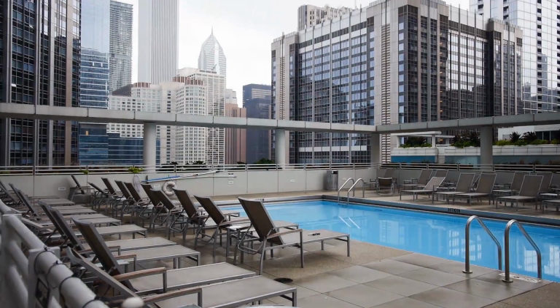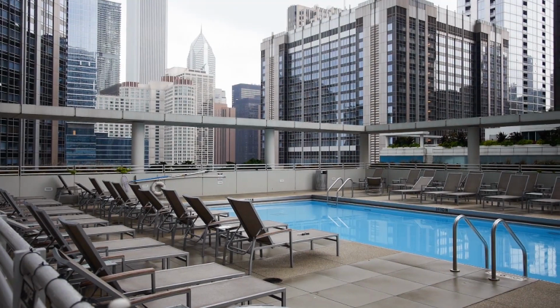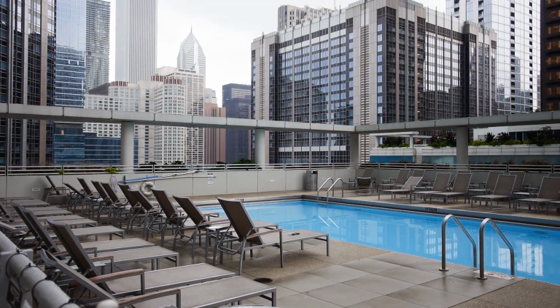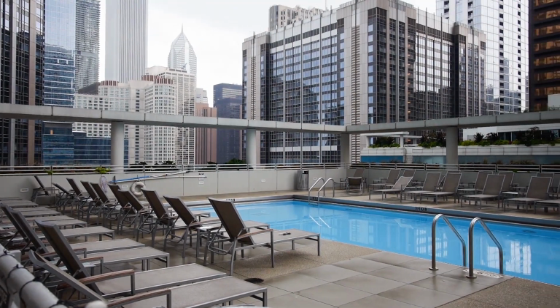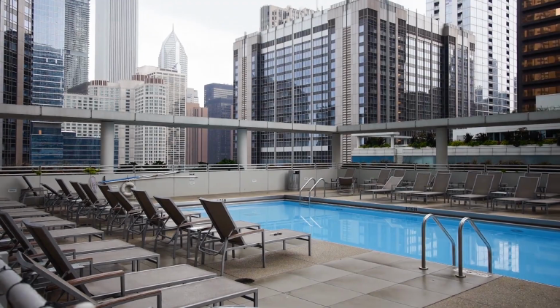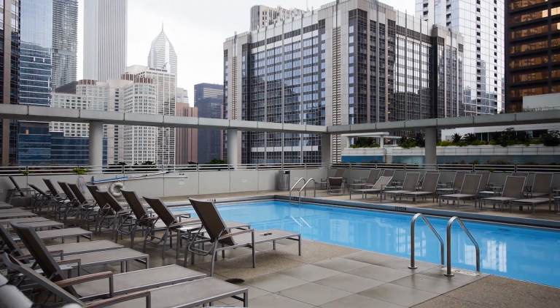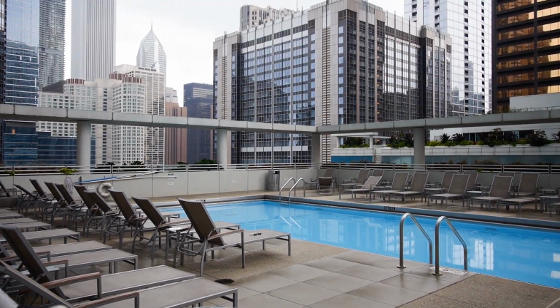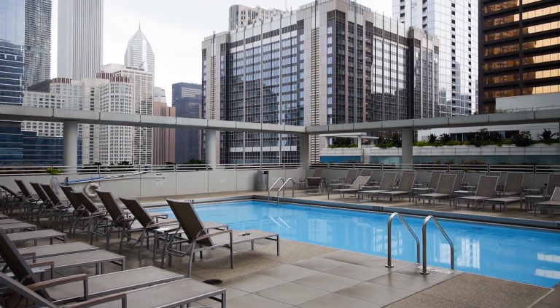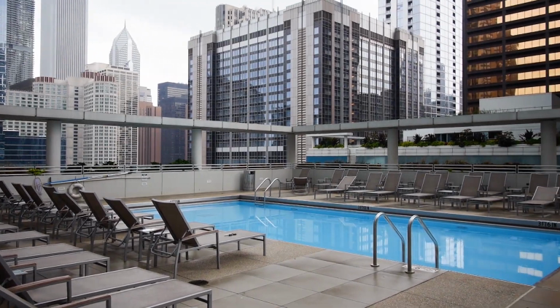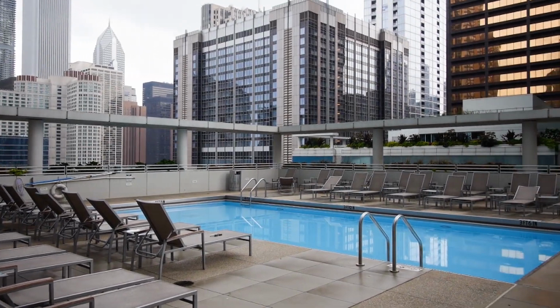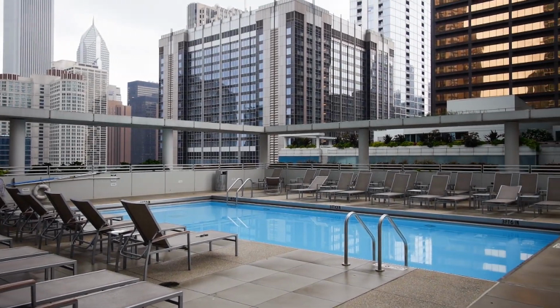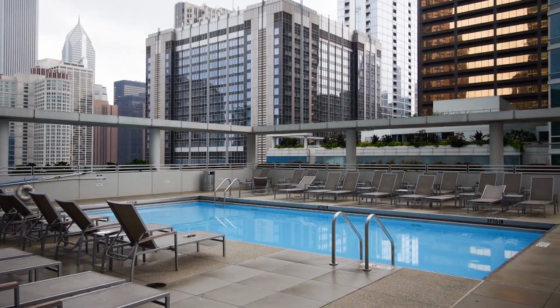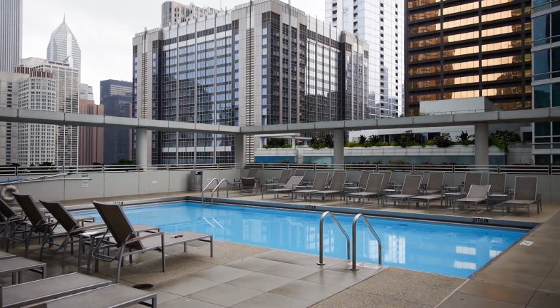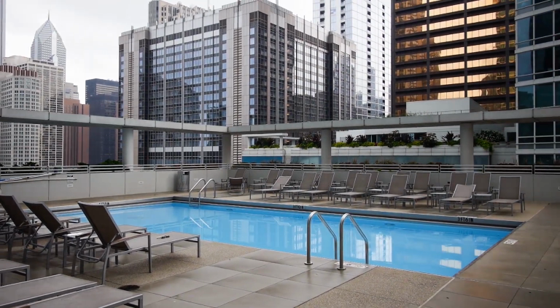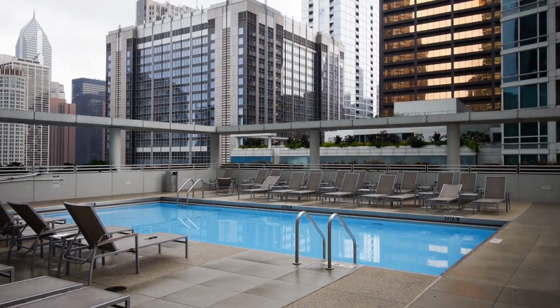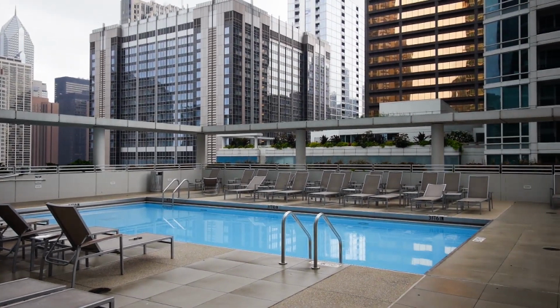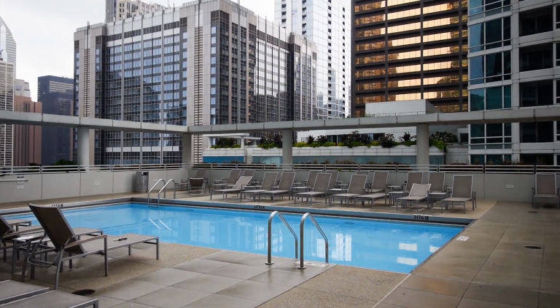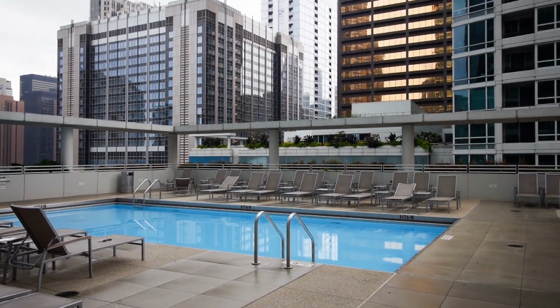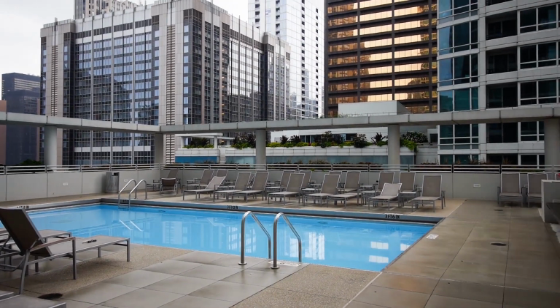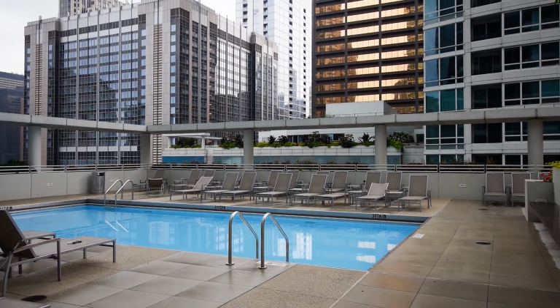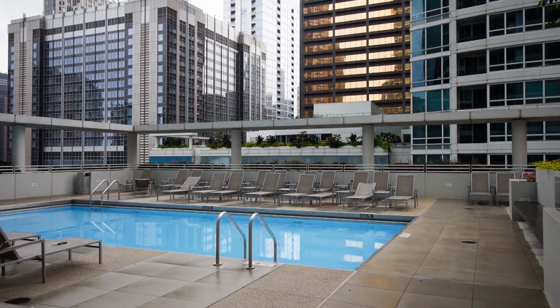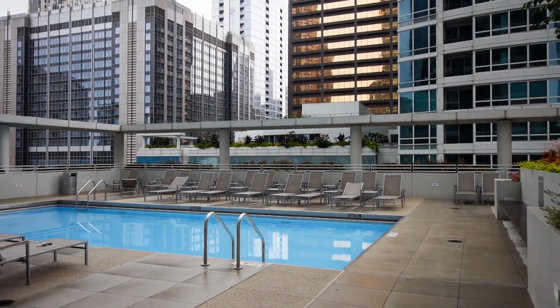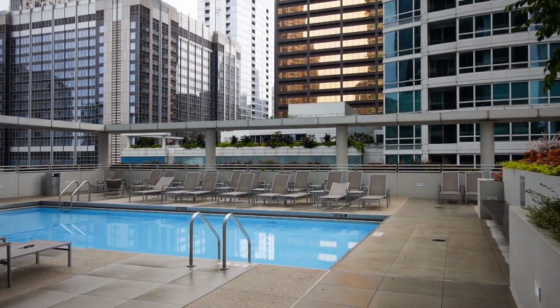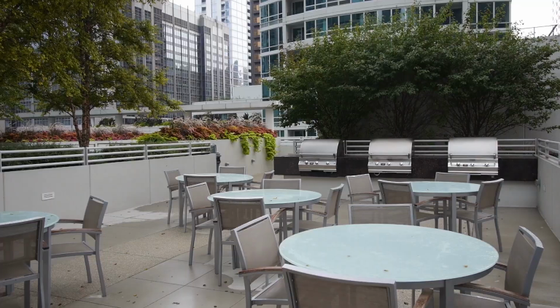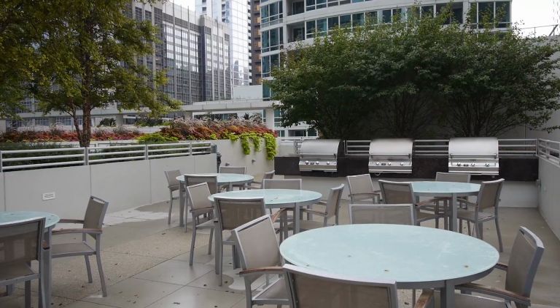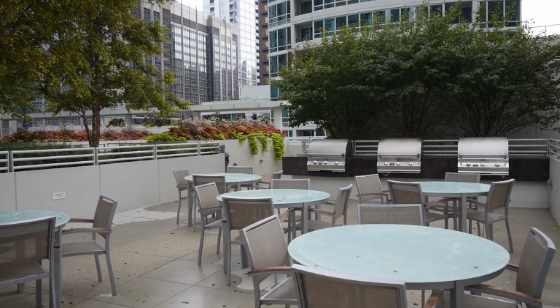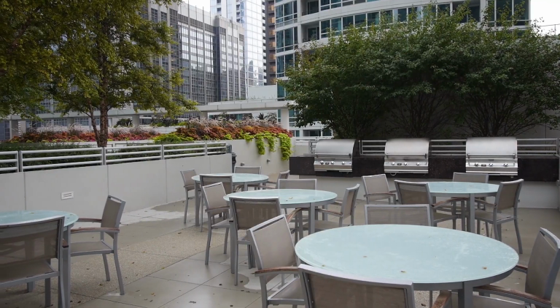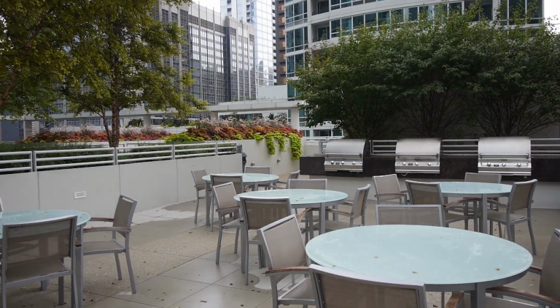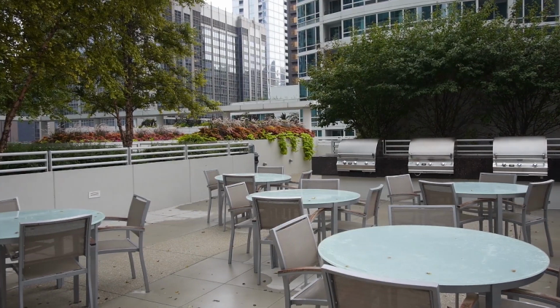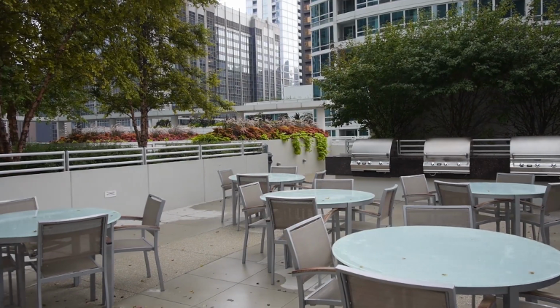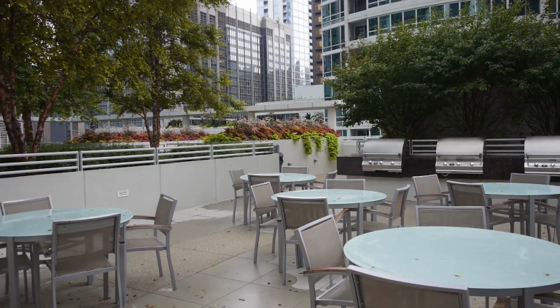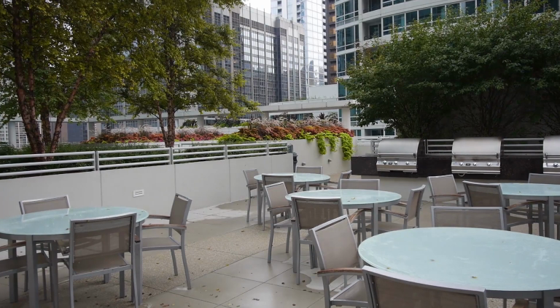Atwater's amenities level has a wraparound landscape deck with an outdoor pool and a grilling area just off the pool.